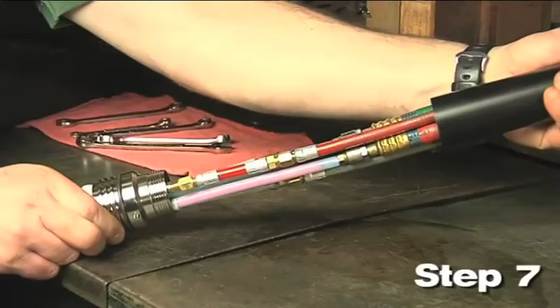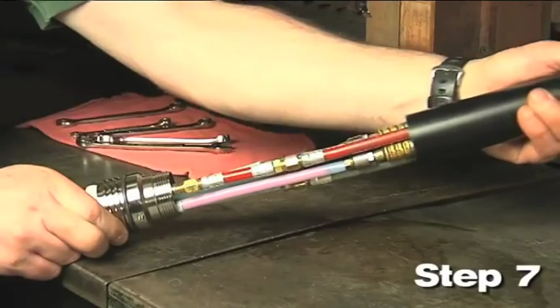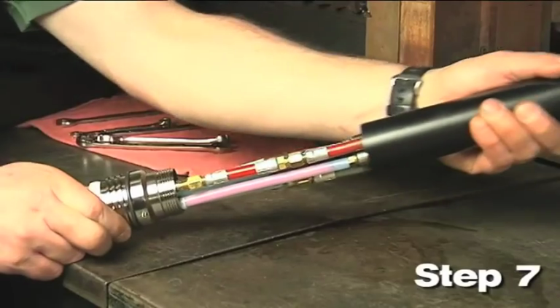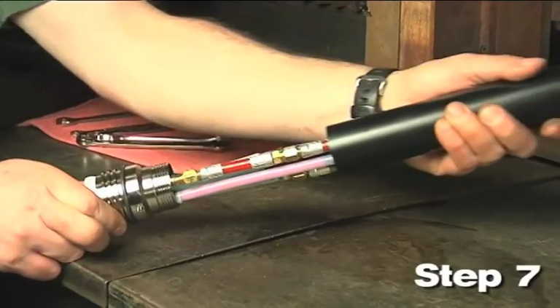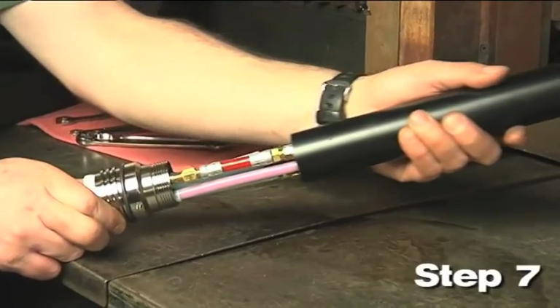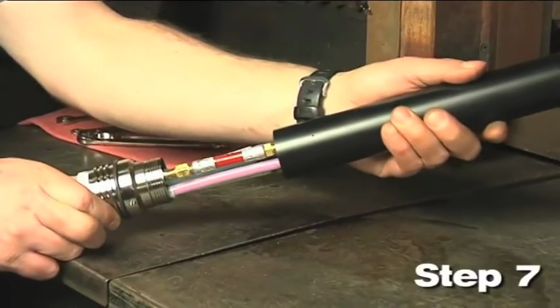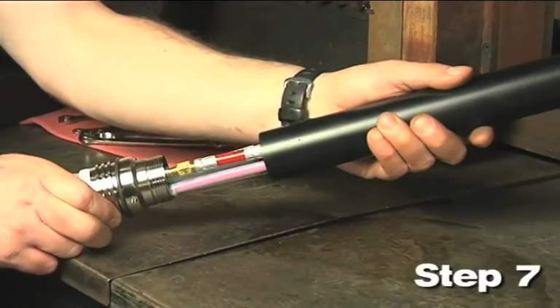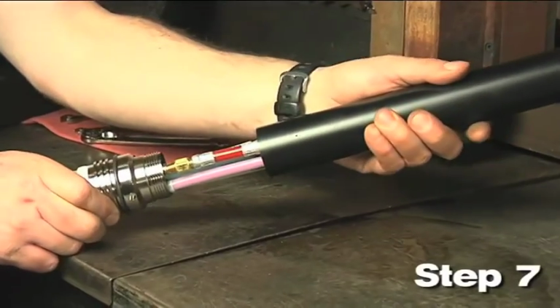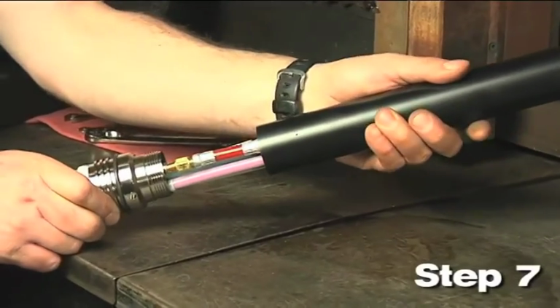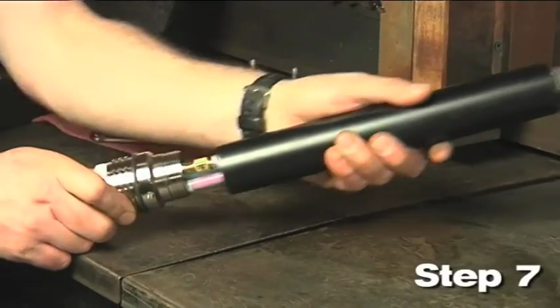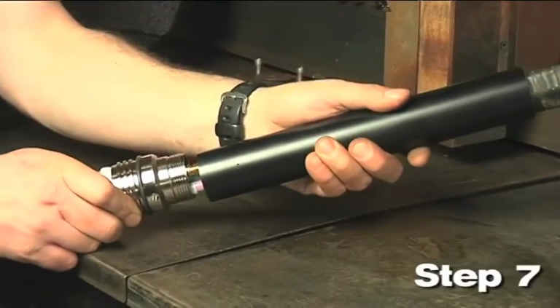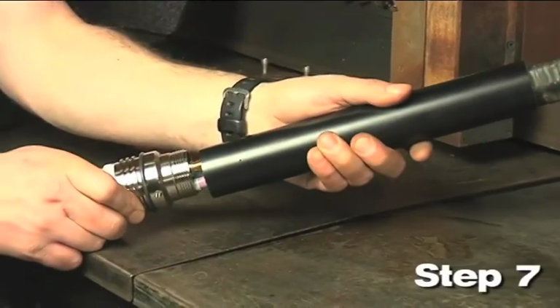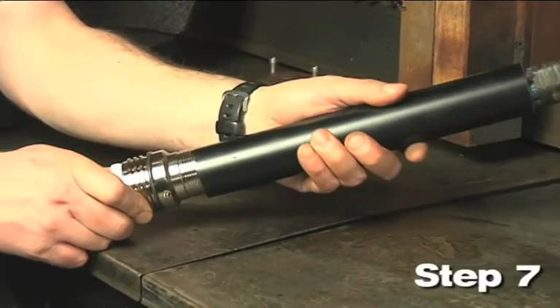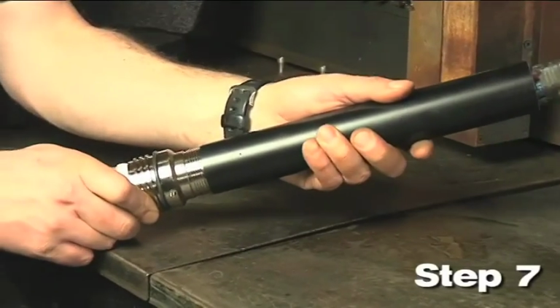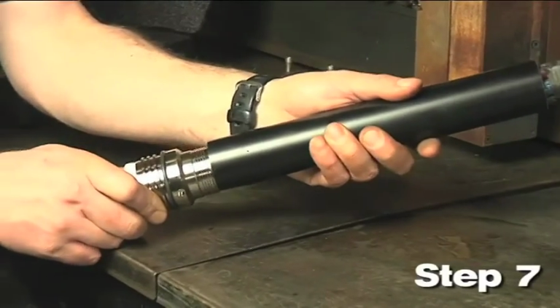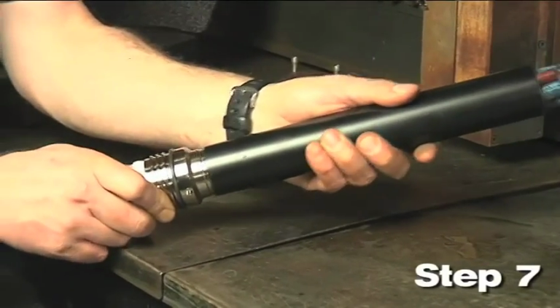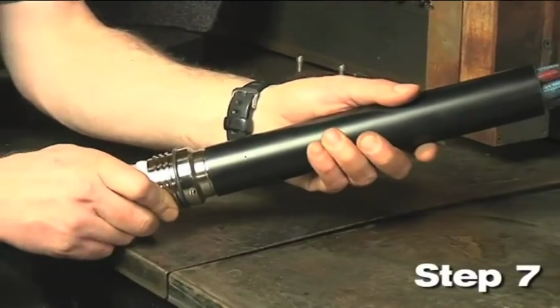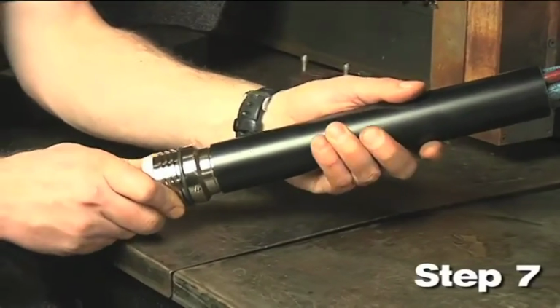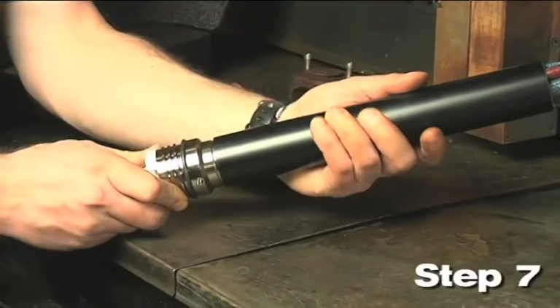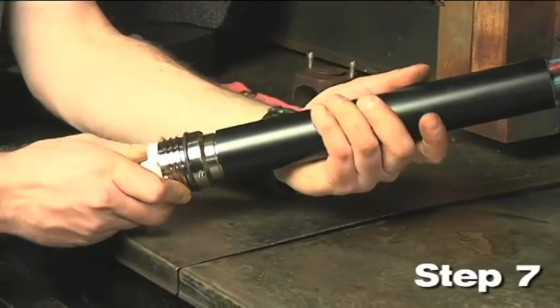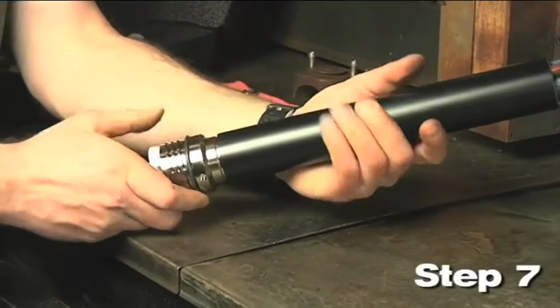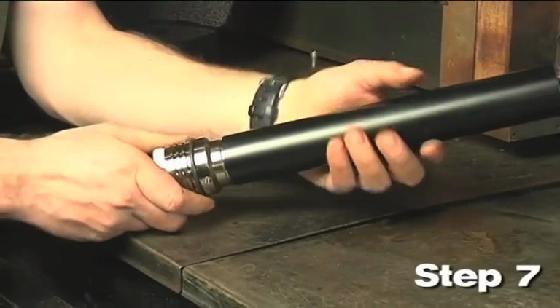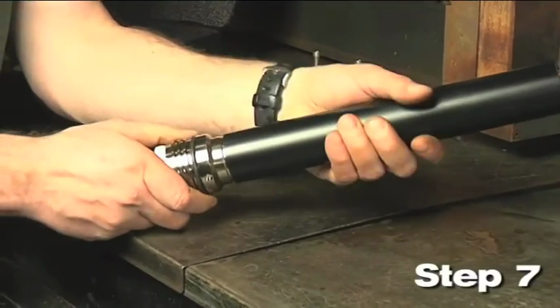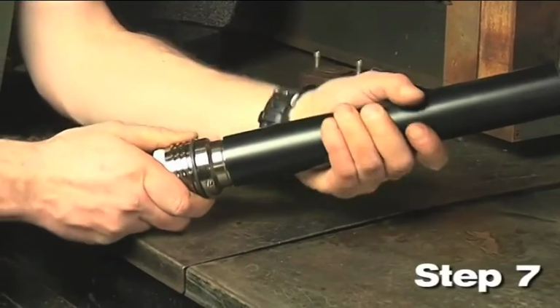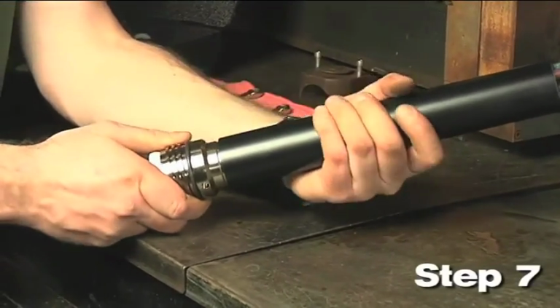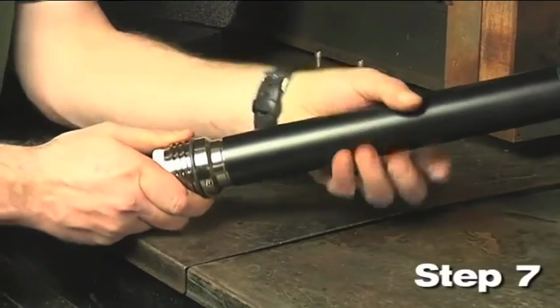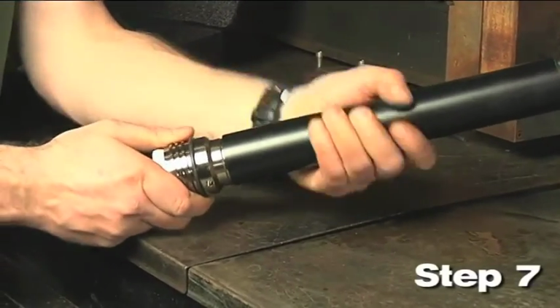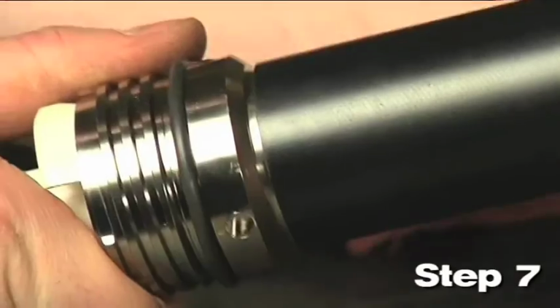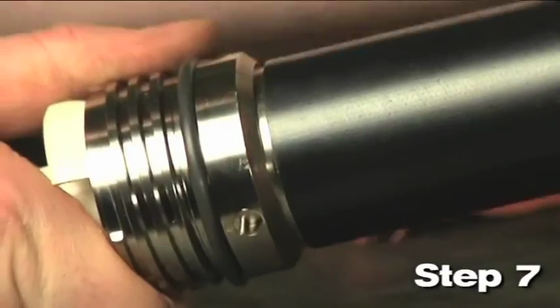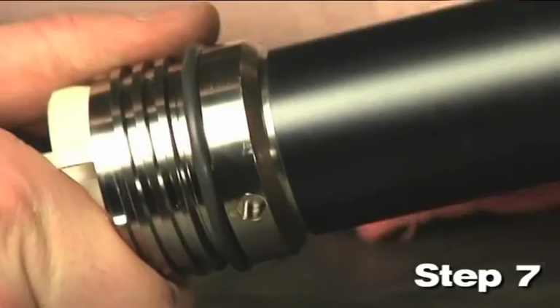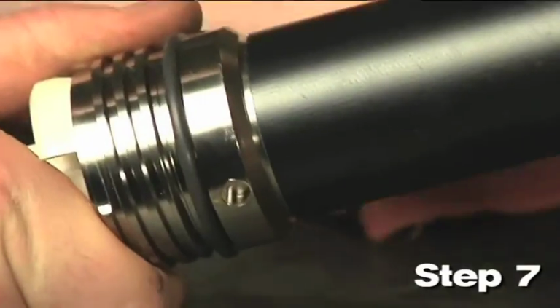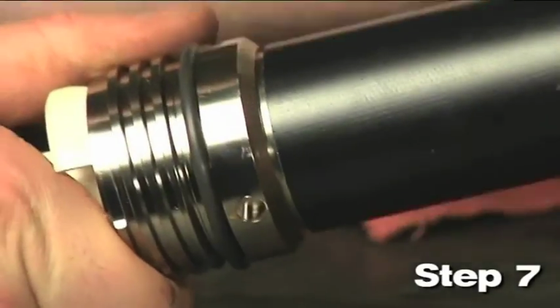Step 7: Slide the torch mounting sleeve over the fittings and screw it onto the receptacle.